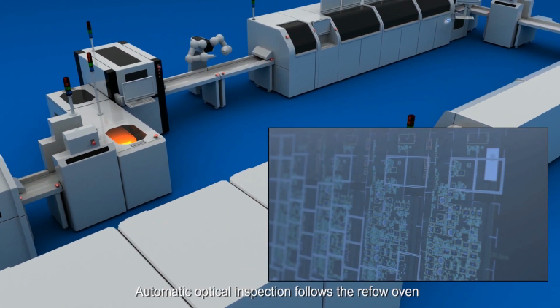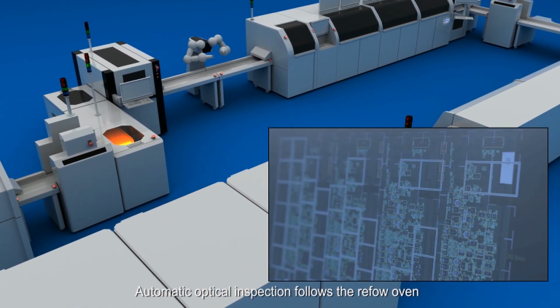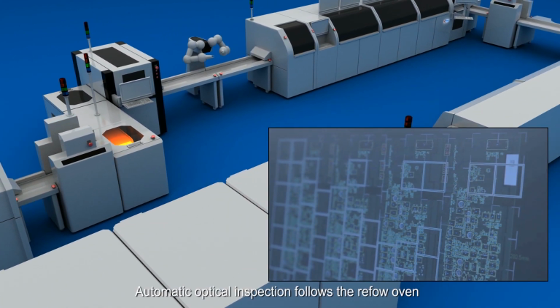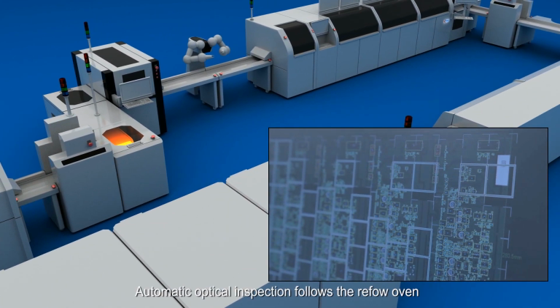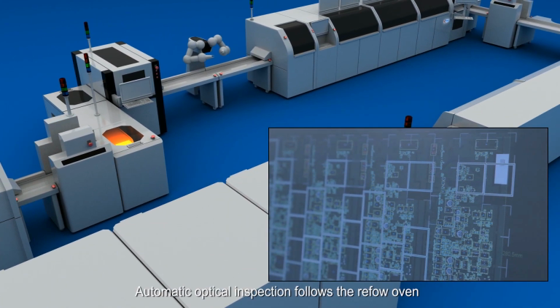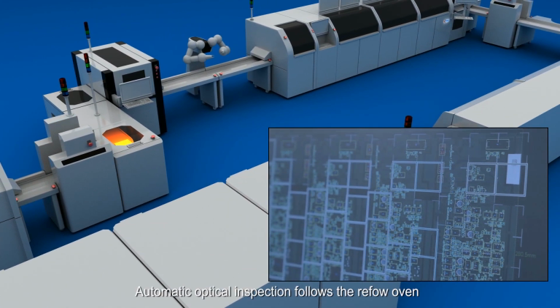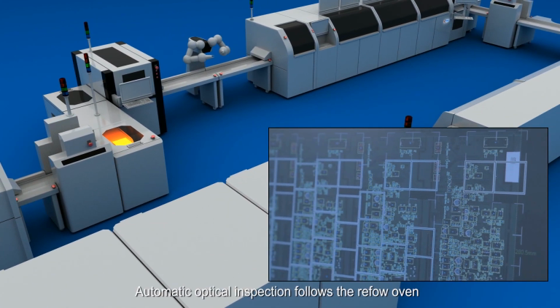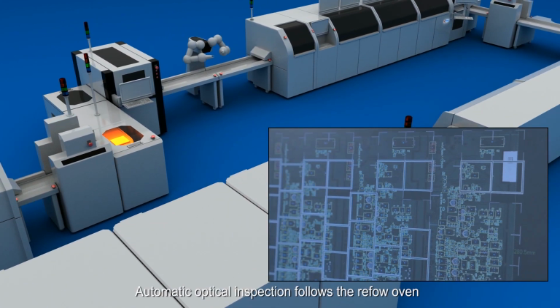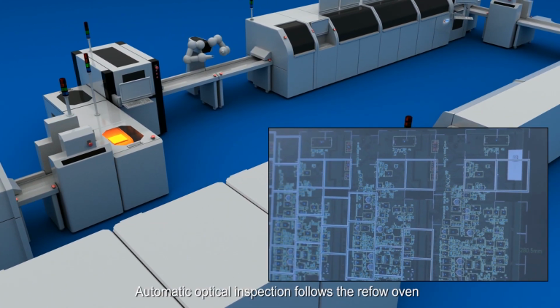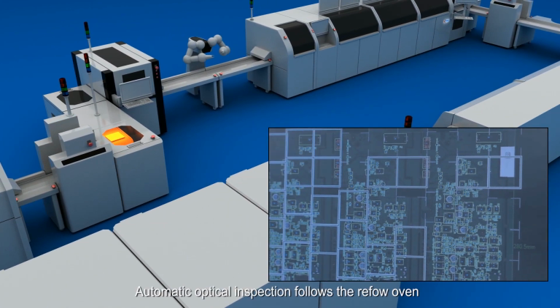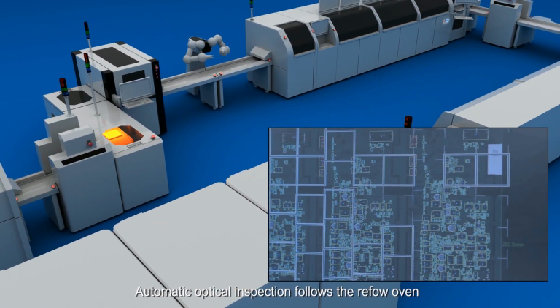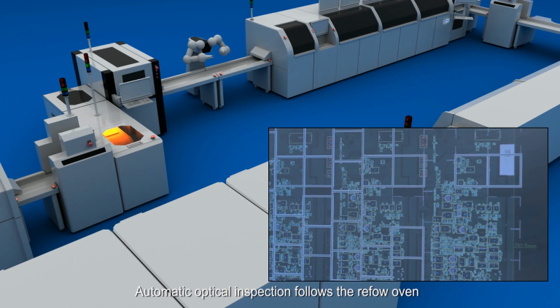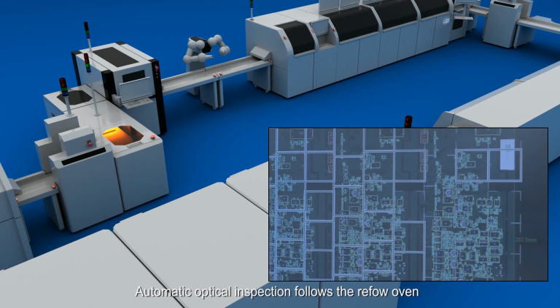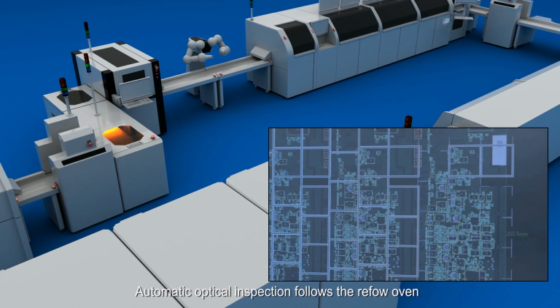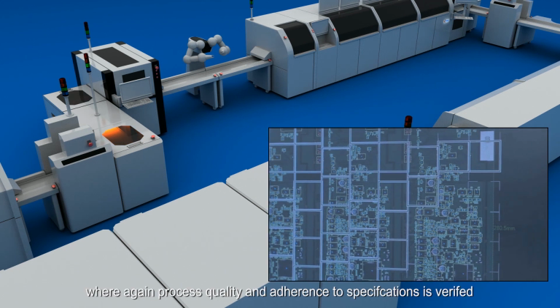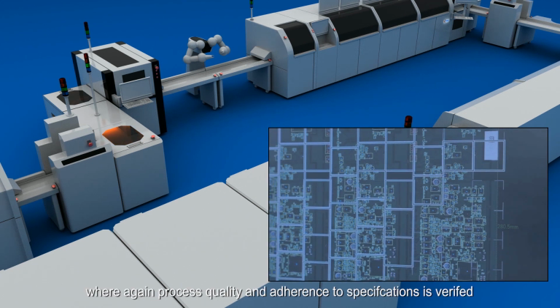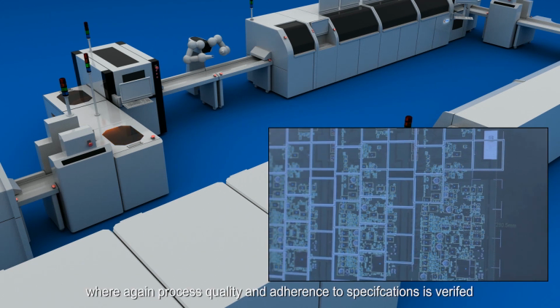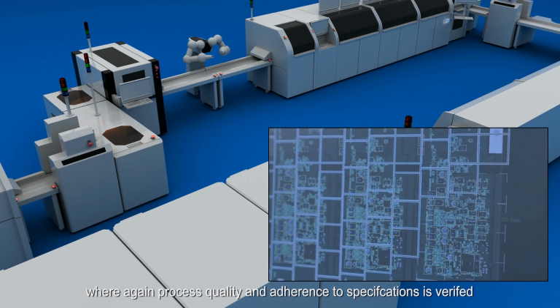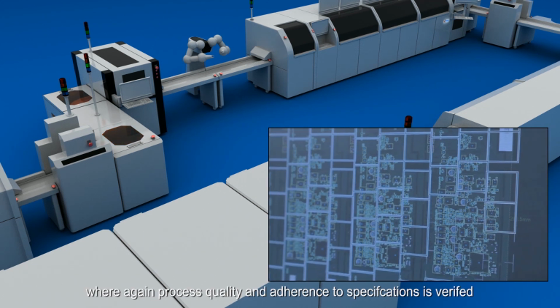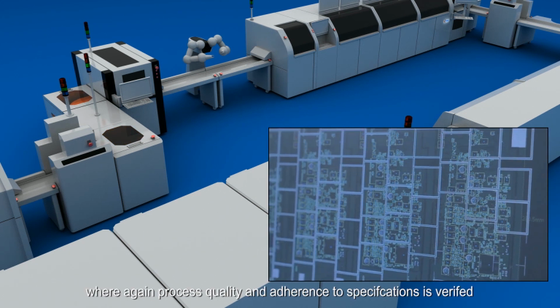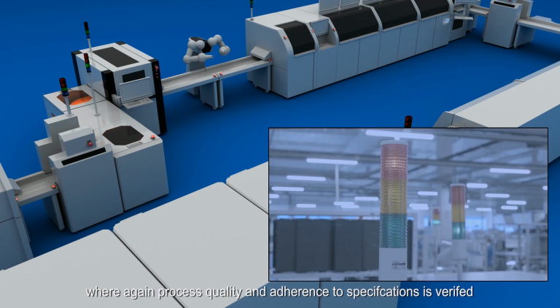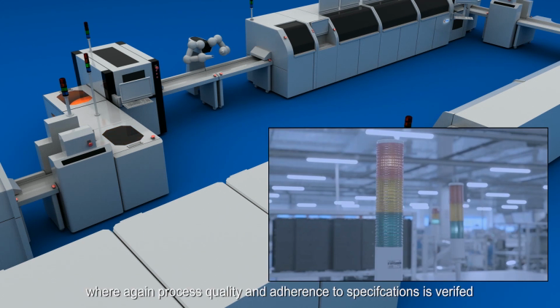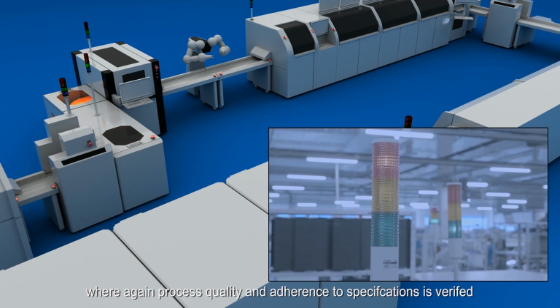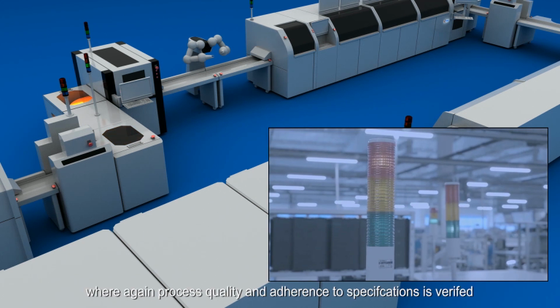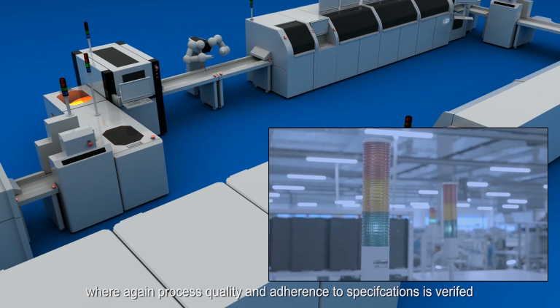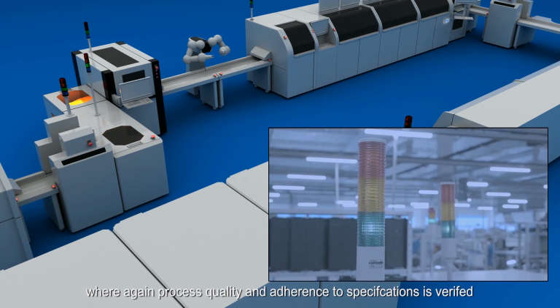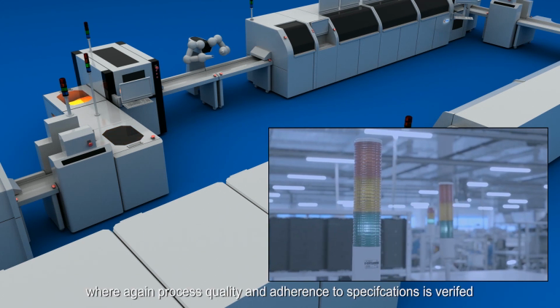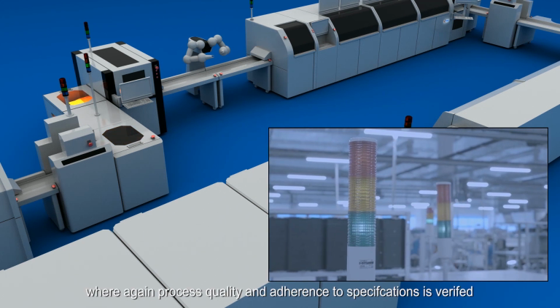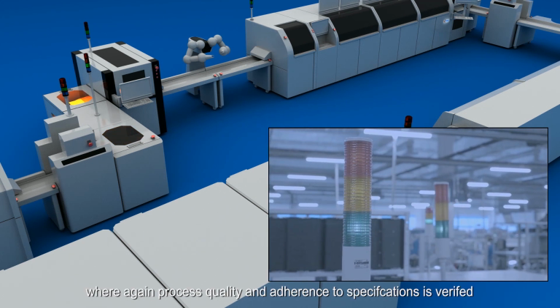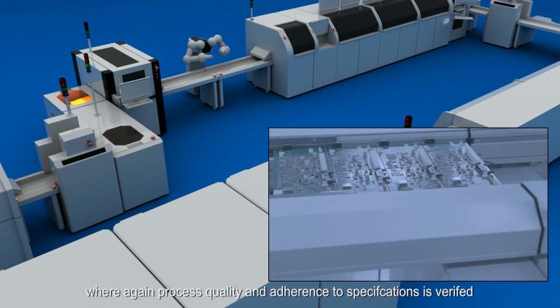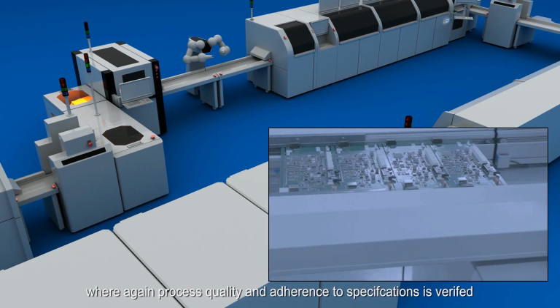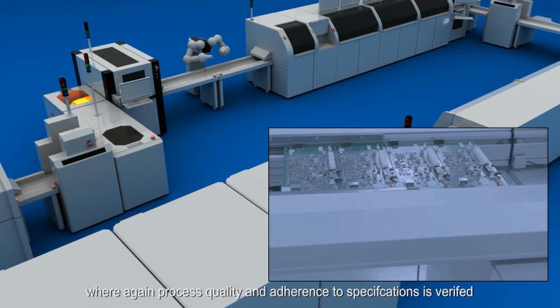Automatic optical inspection follows the reflow oven, where process quality and adherence to specifications is verified.